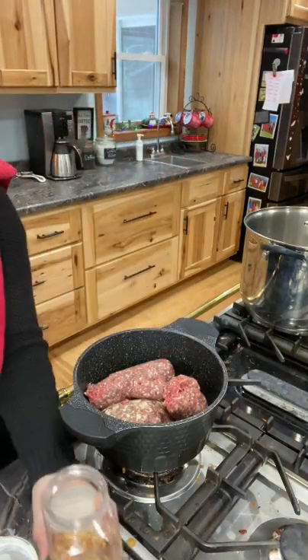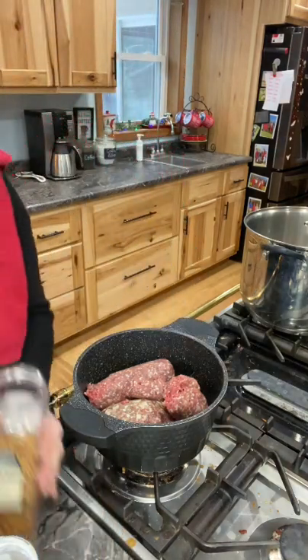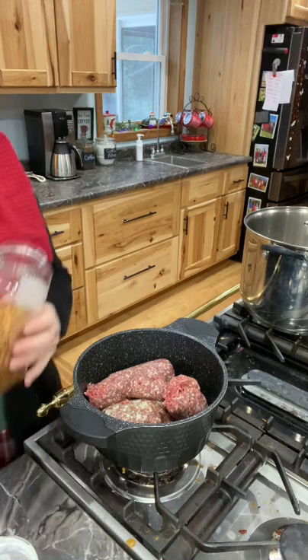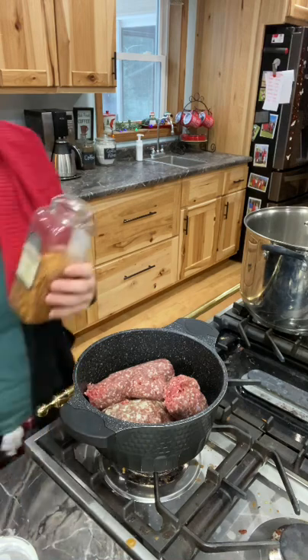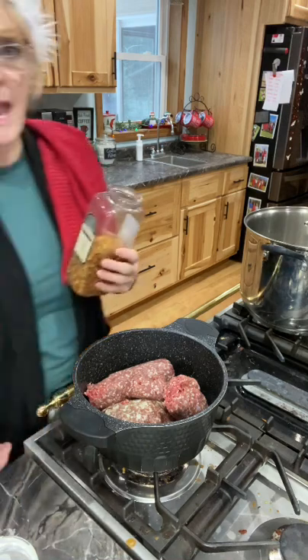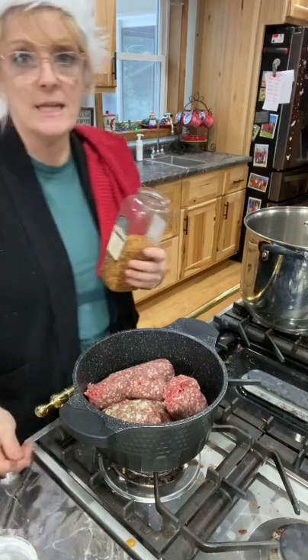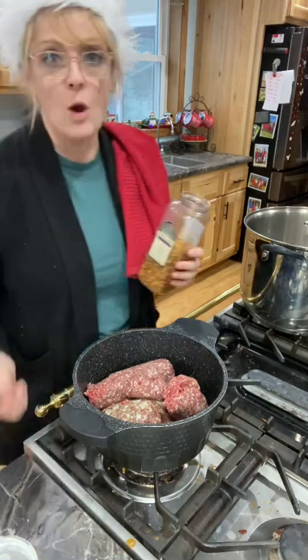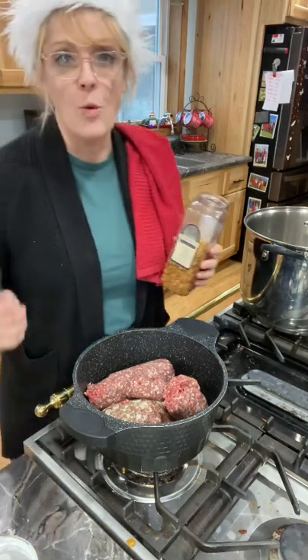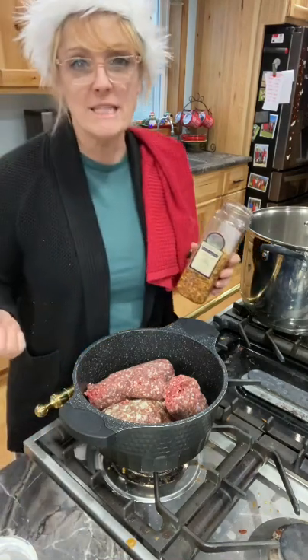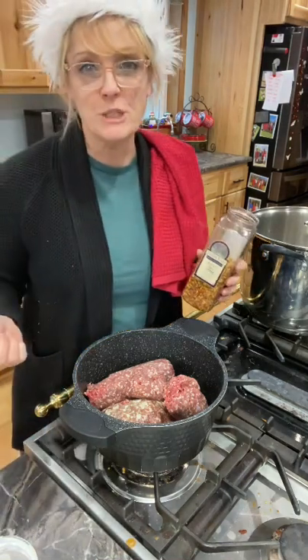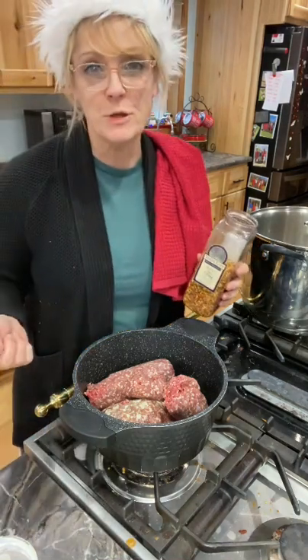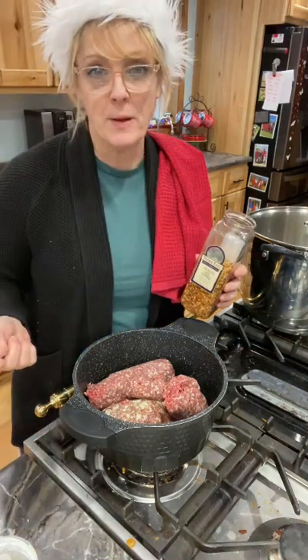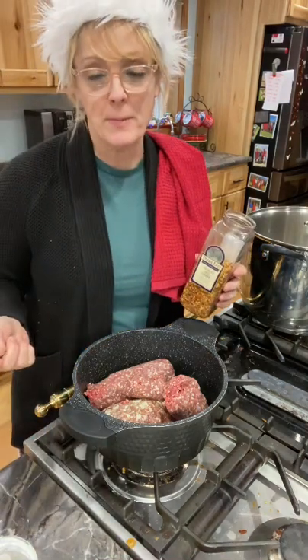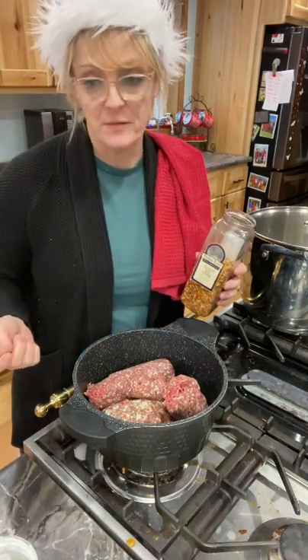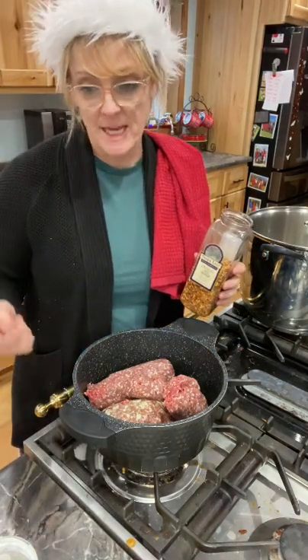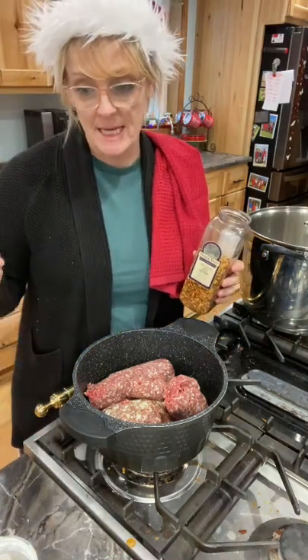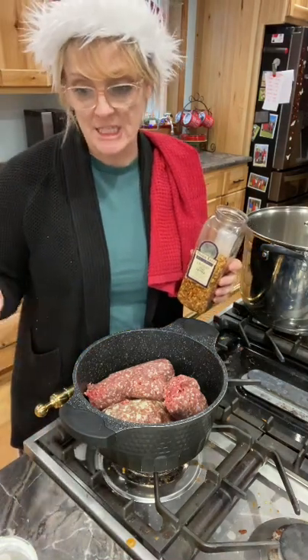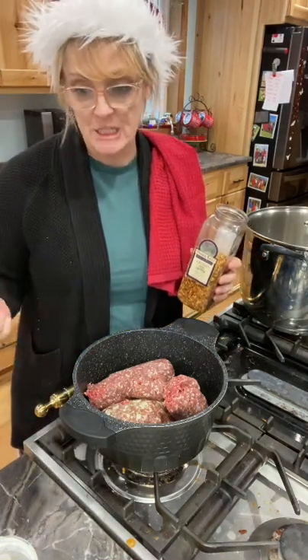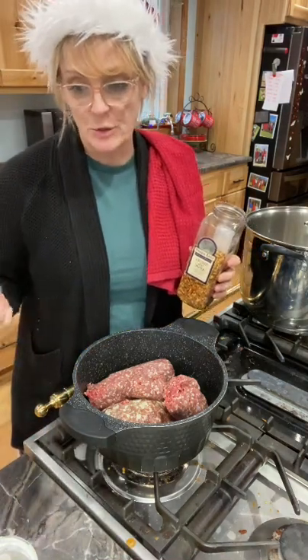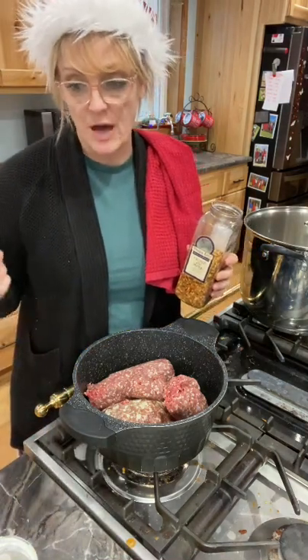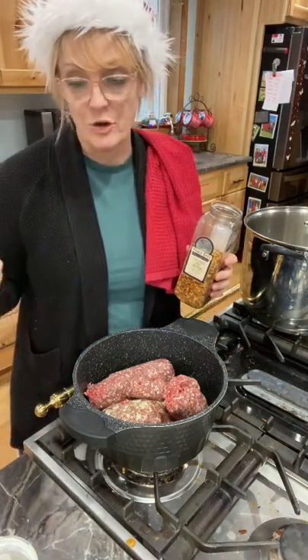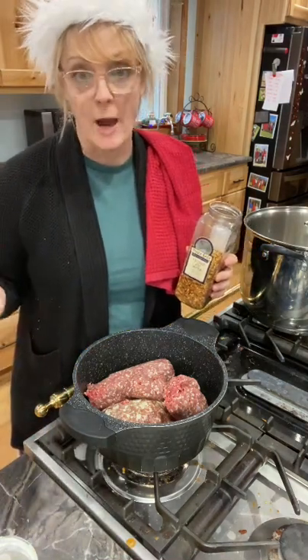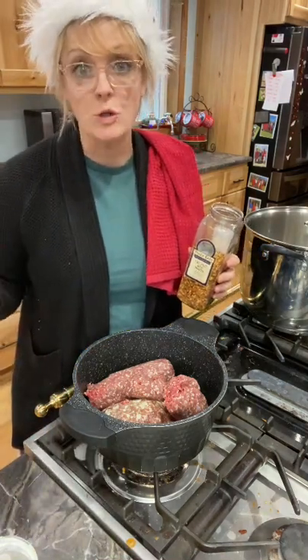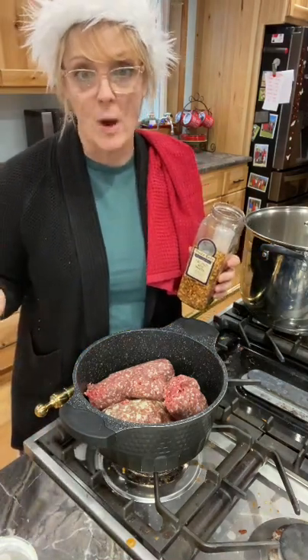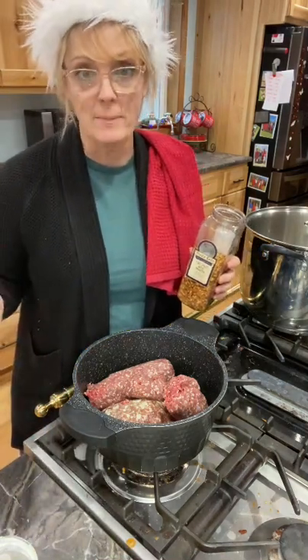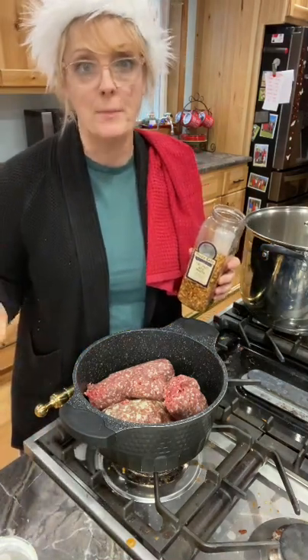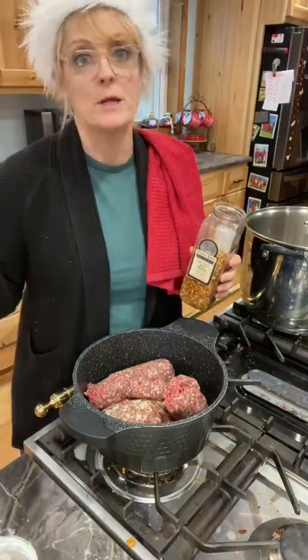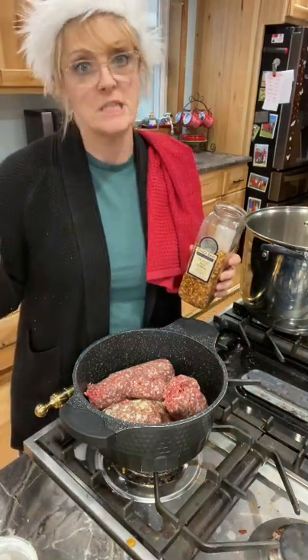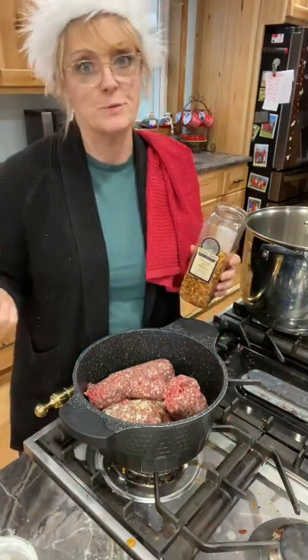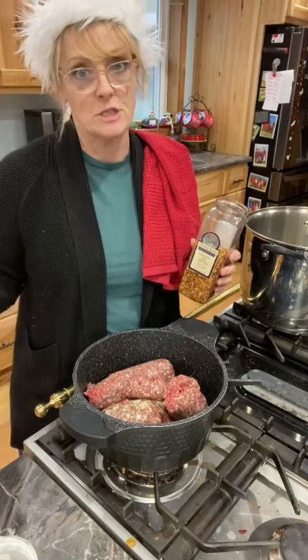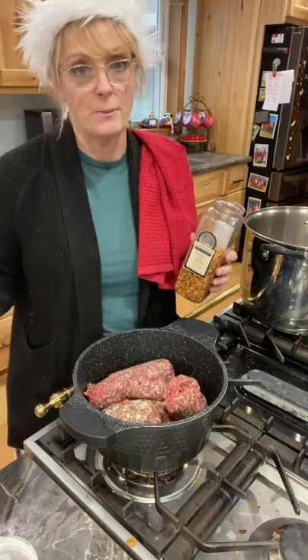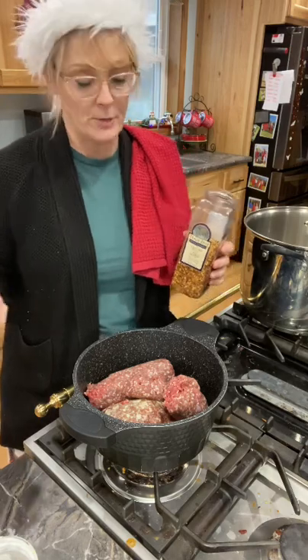I'm going to be adding one teaspoon of red pepper flakes, a teaspoon of ground white pepper, and a teaspoon of salt and pepper.